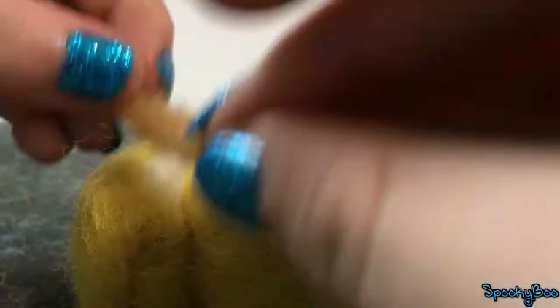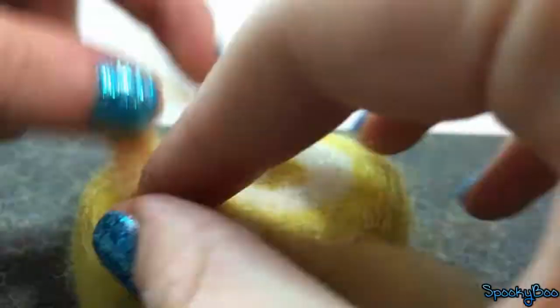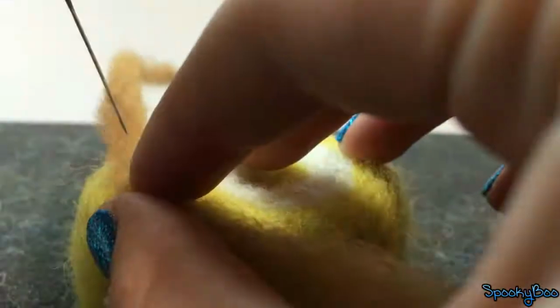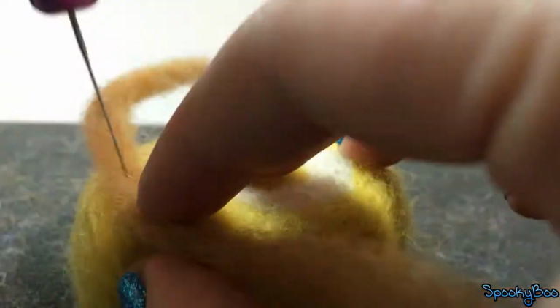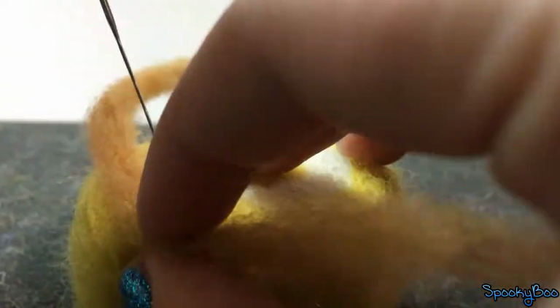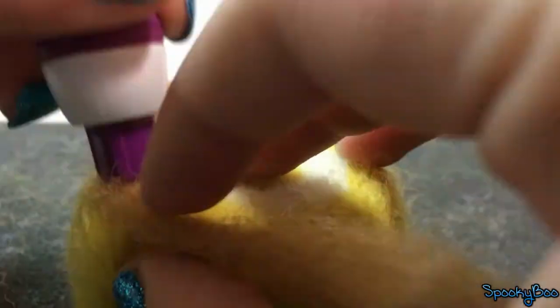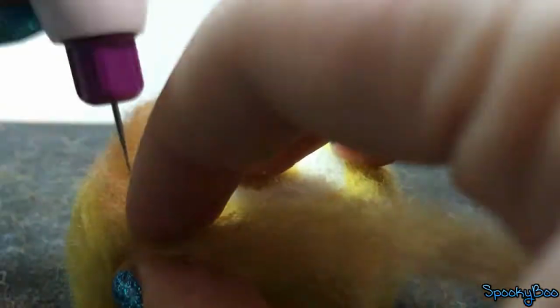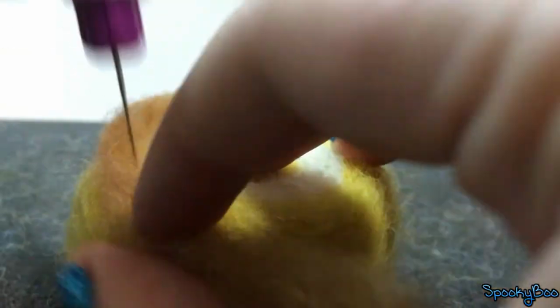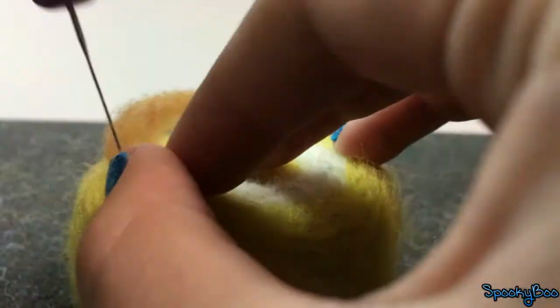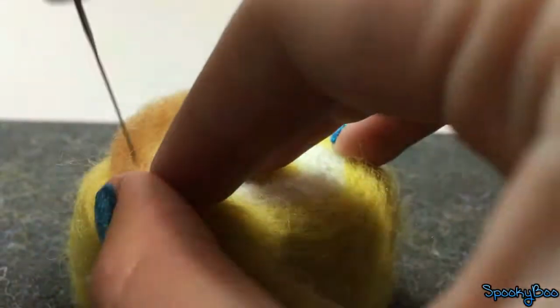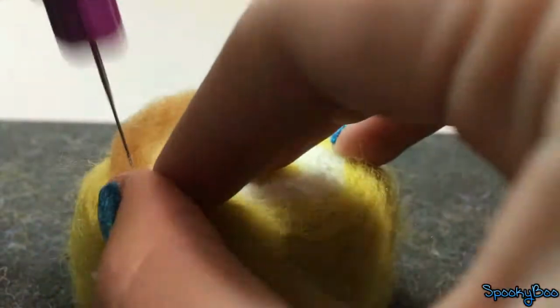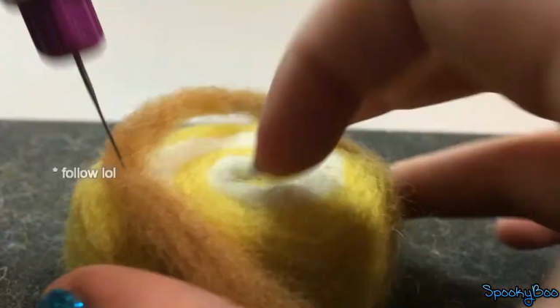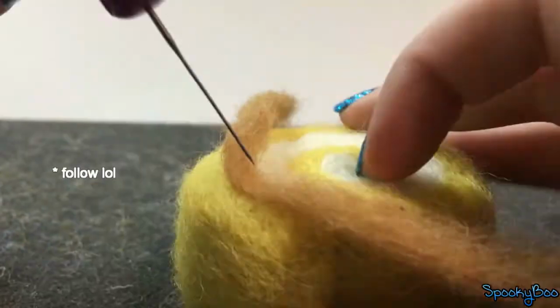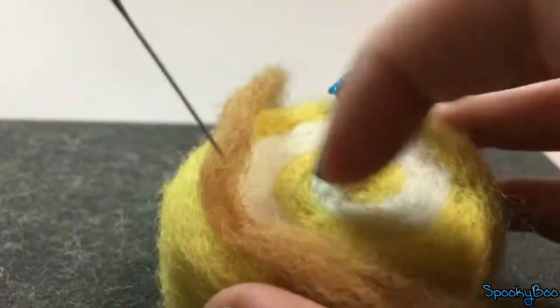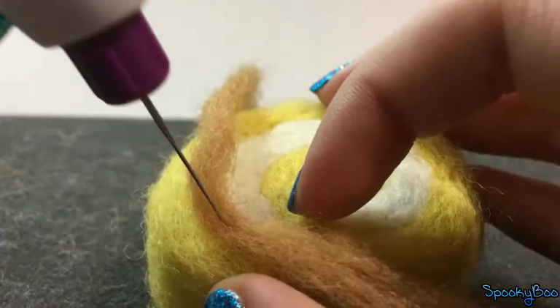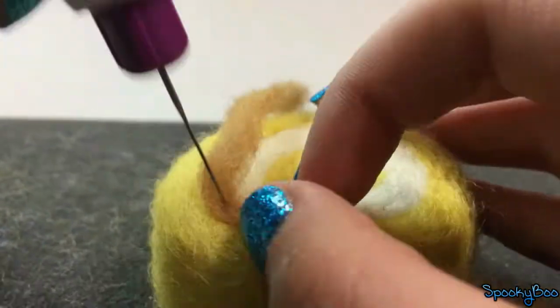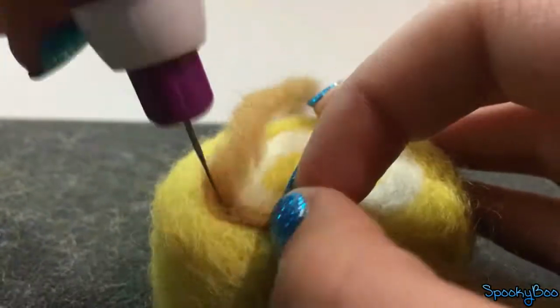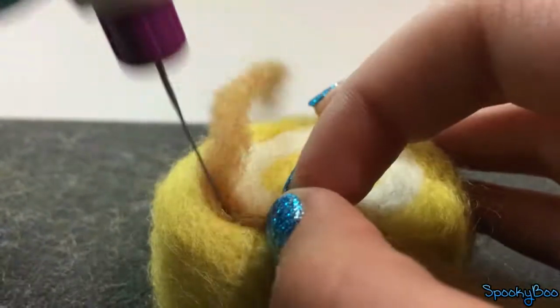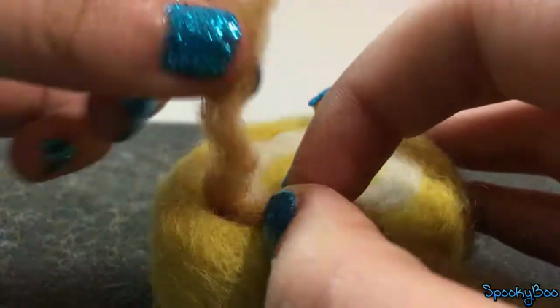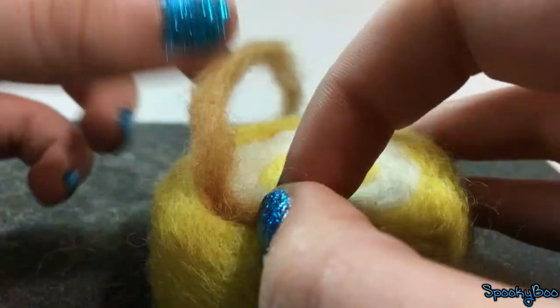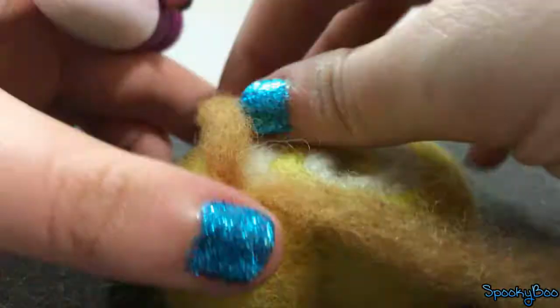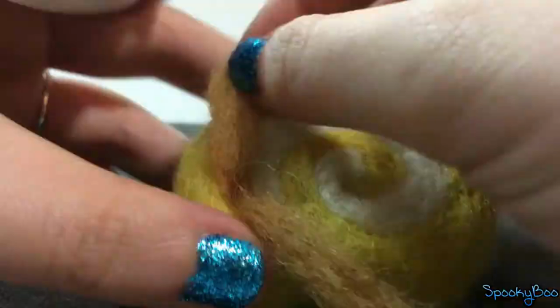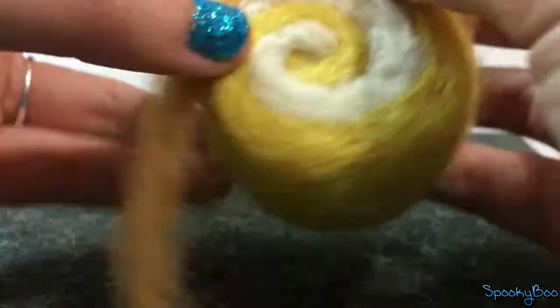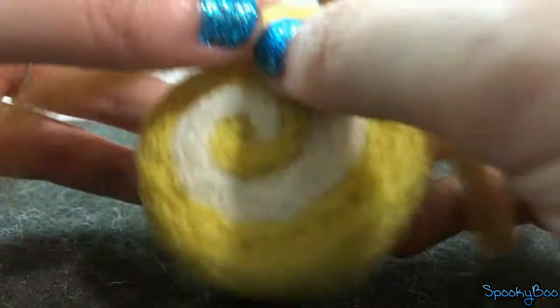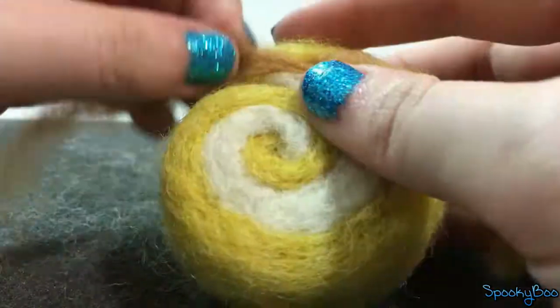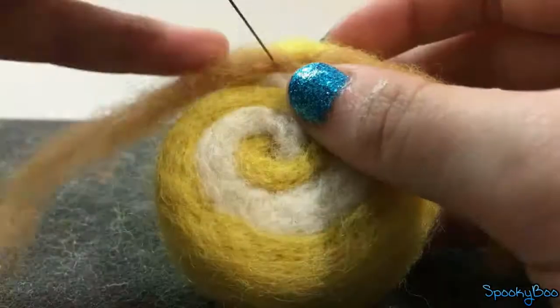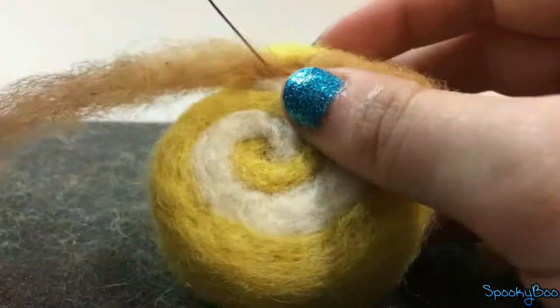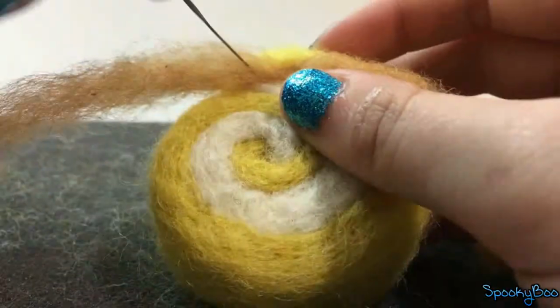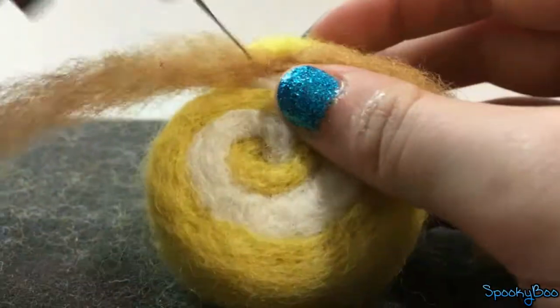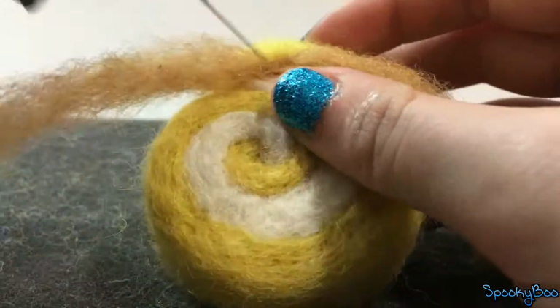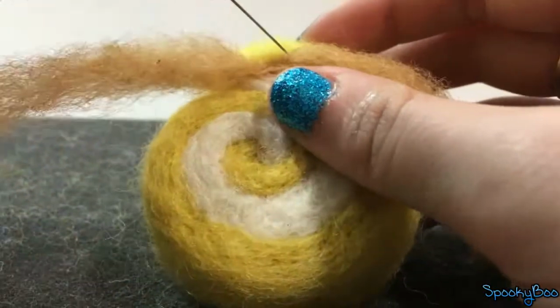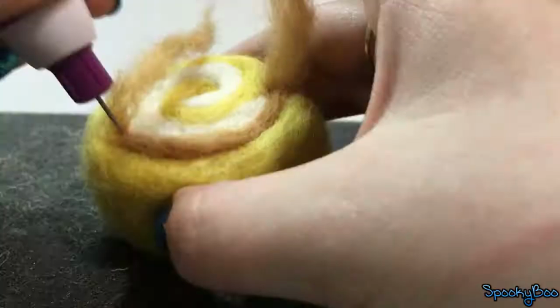Take light brown felt and follow the swirl, placing it between the white and yellow.